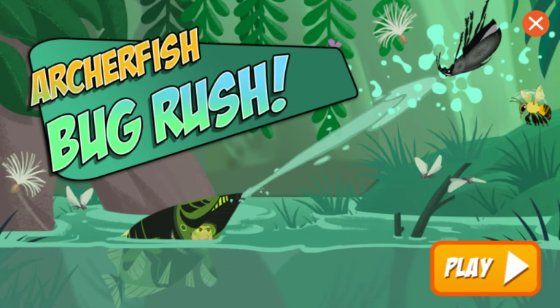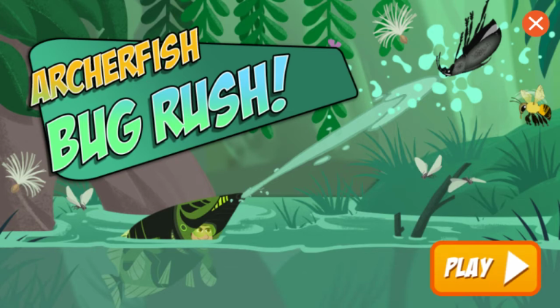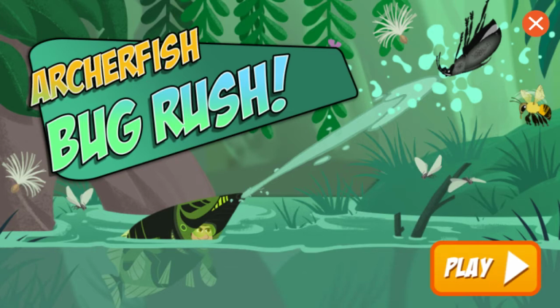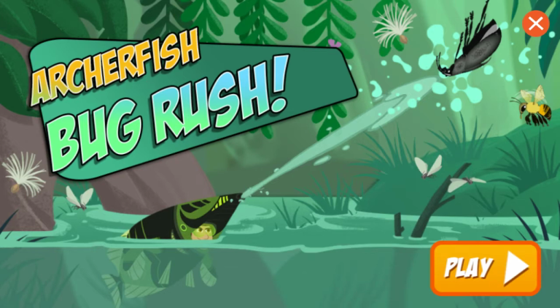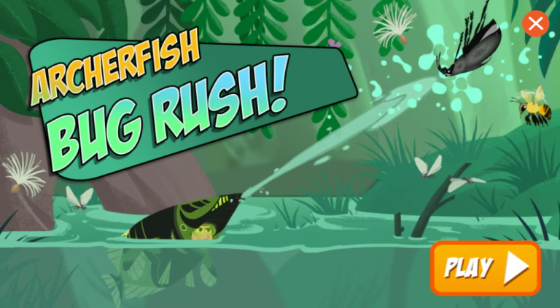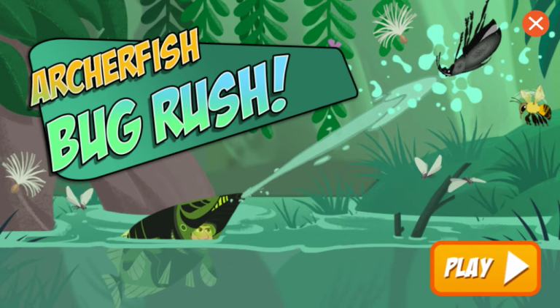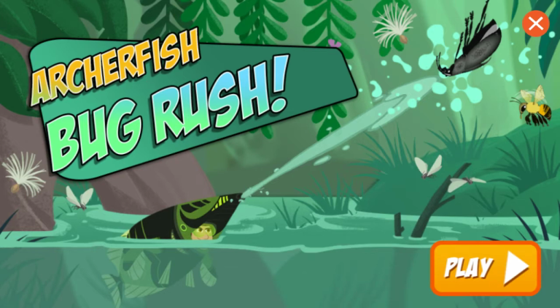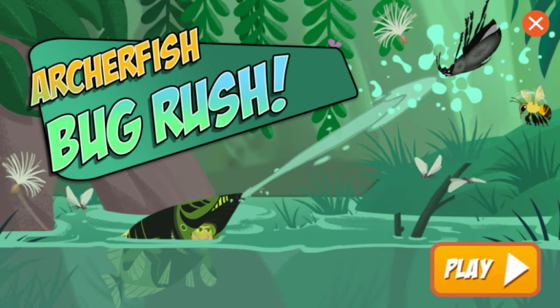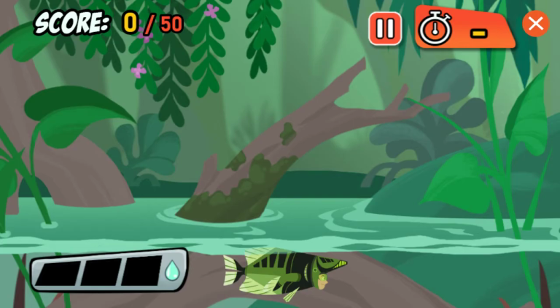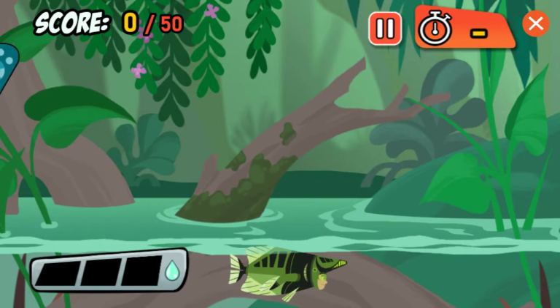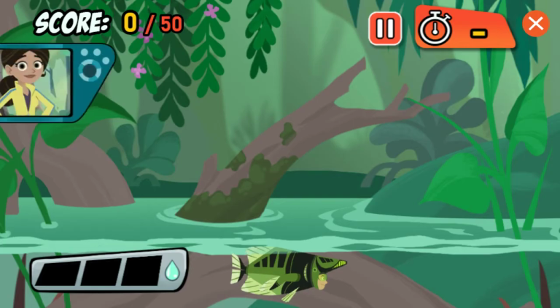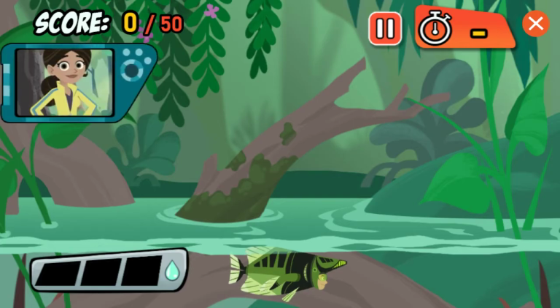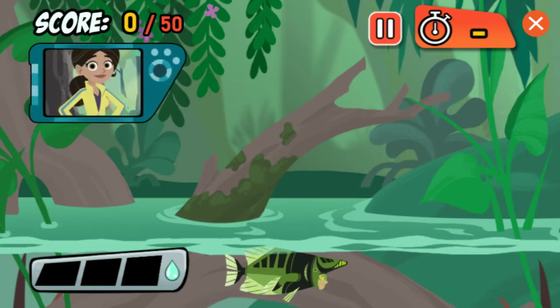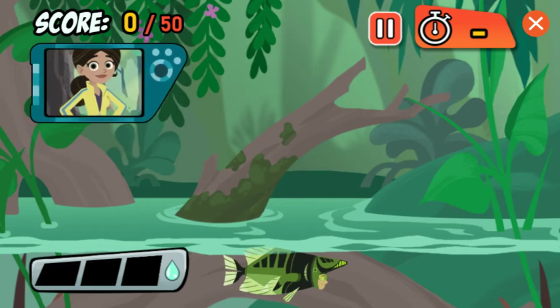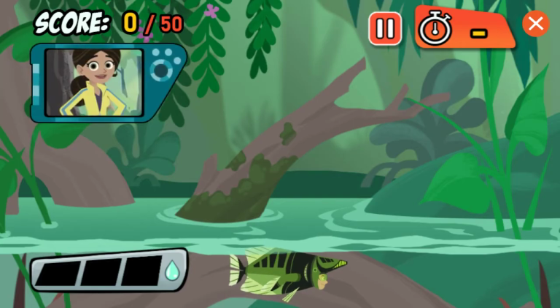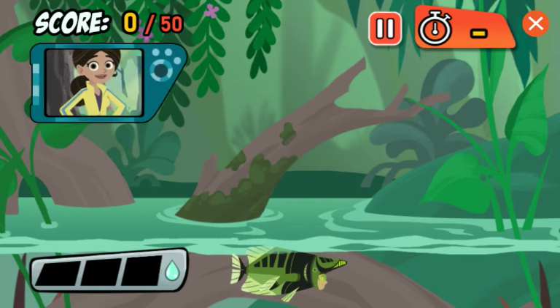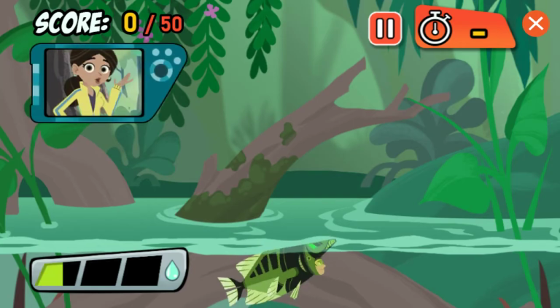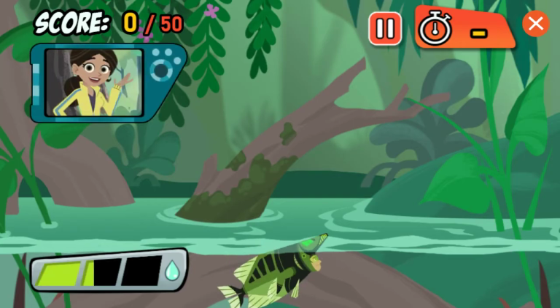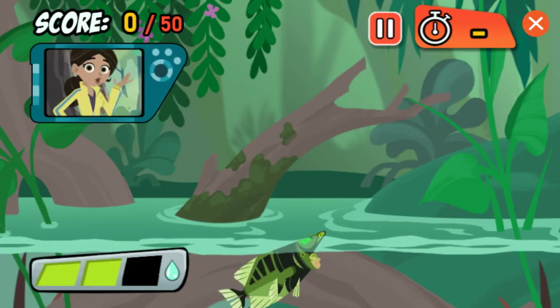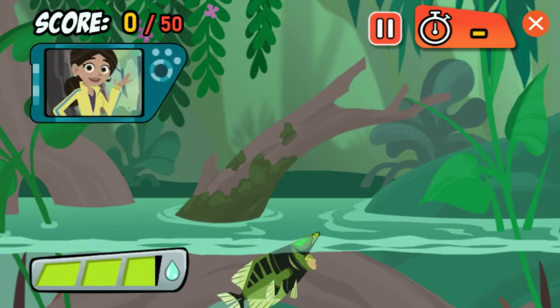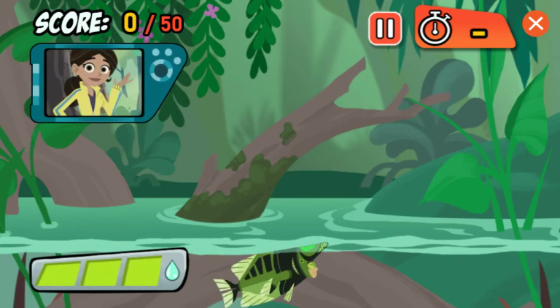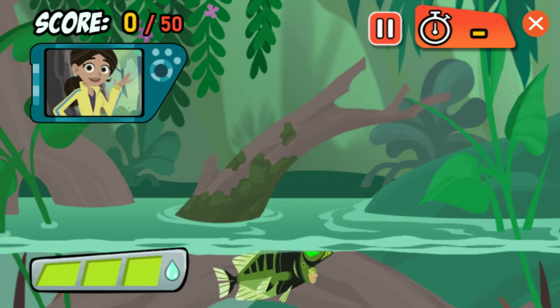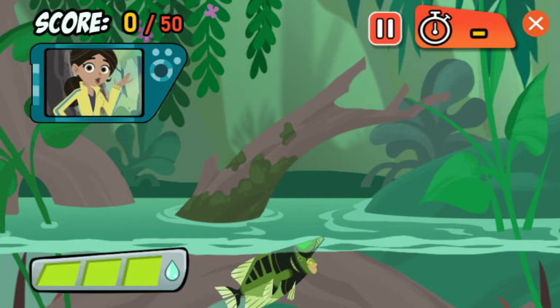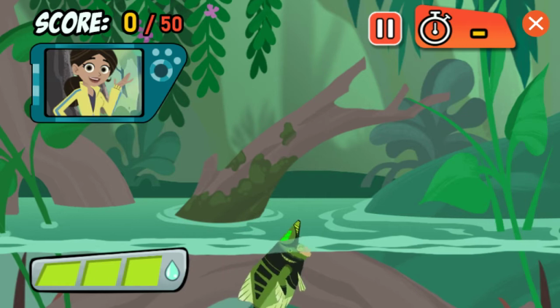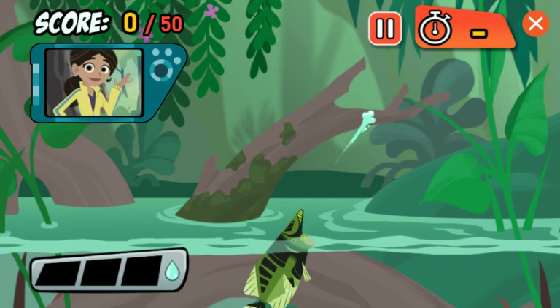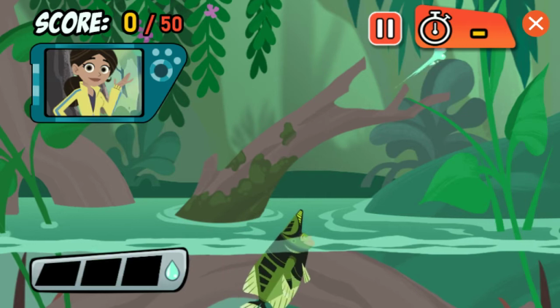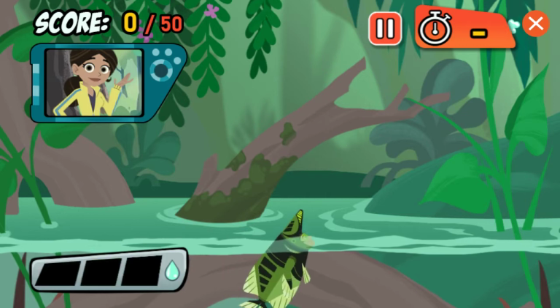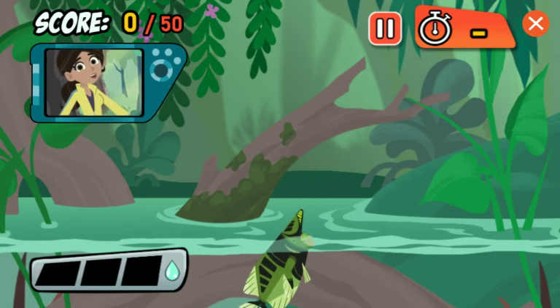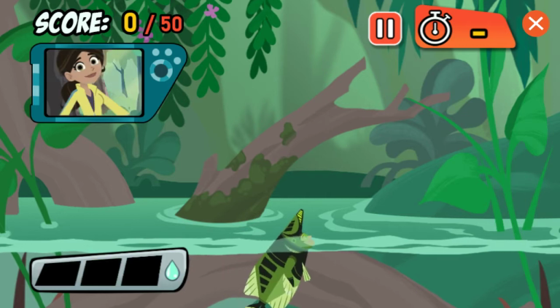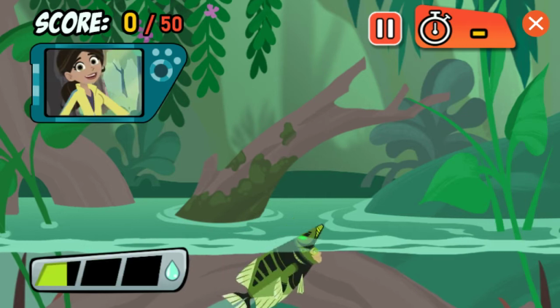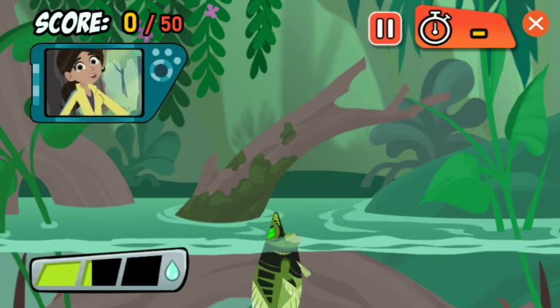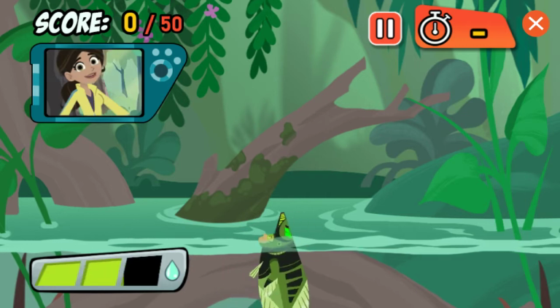Archerfish Bug Rush. Hey, check out my new Archerfish Power Suit. Want to try it out?